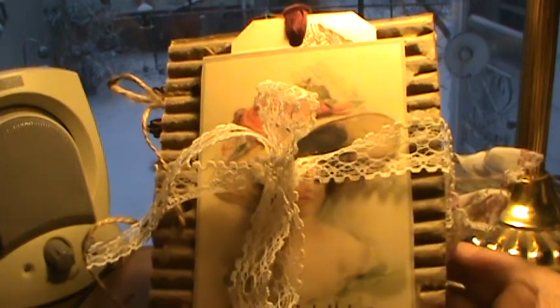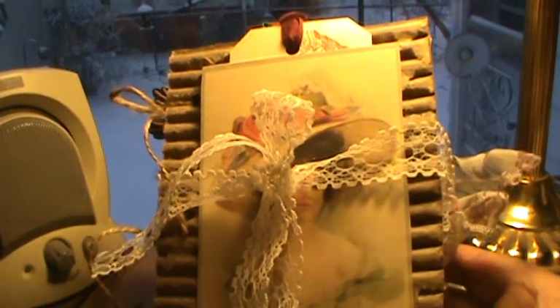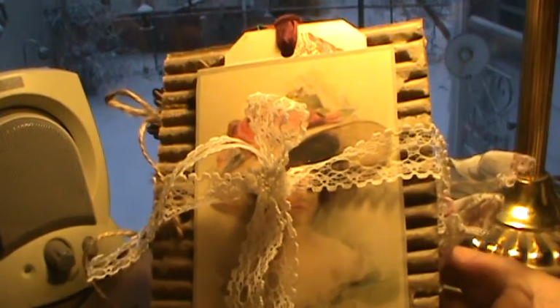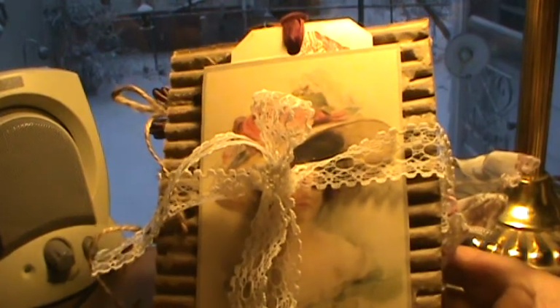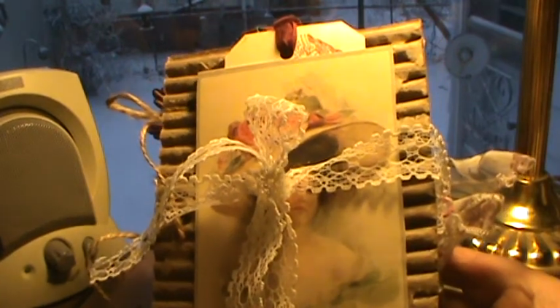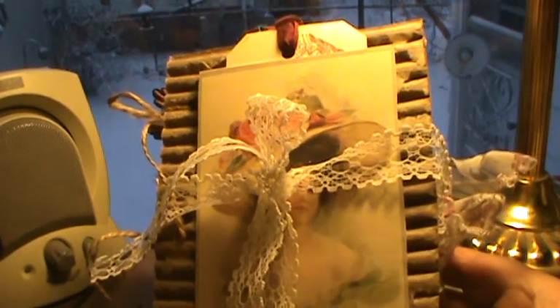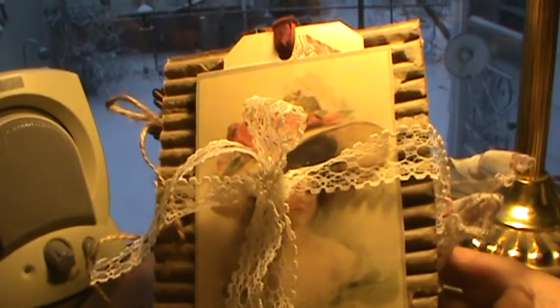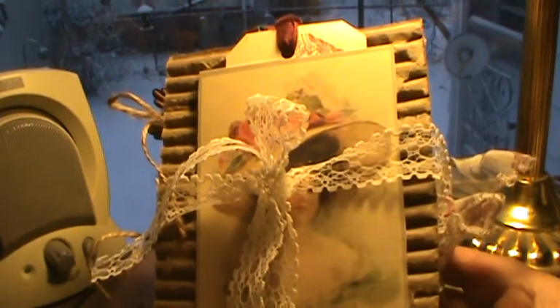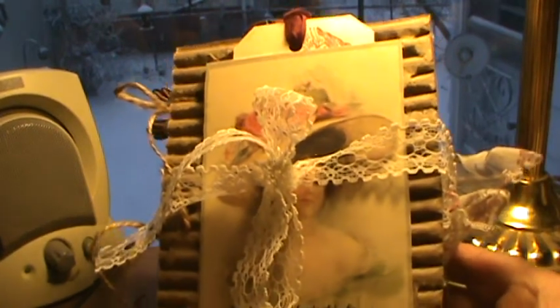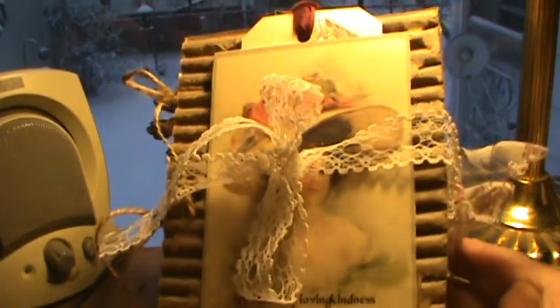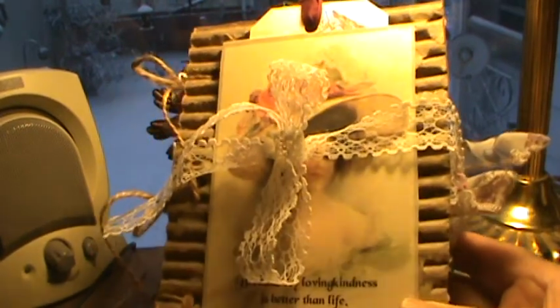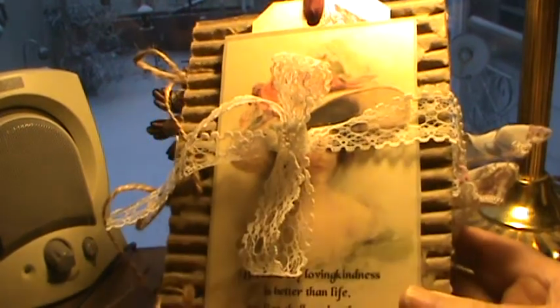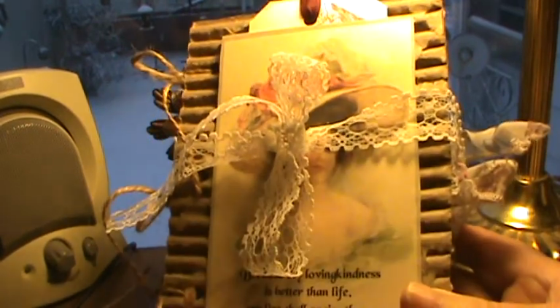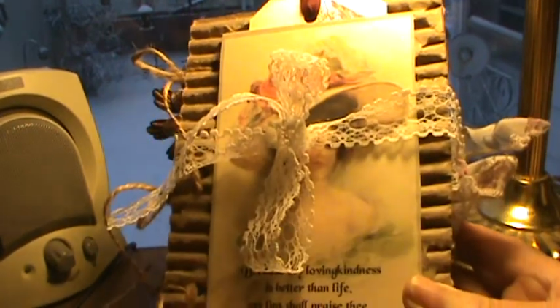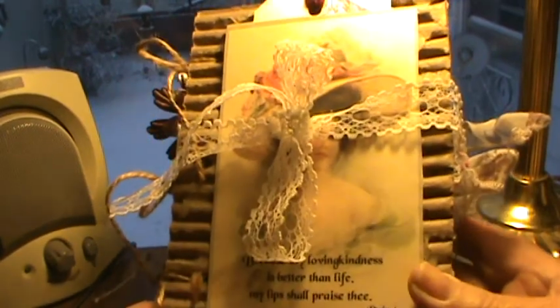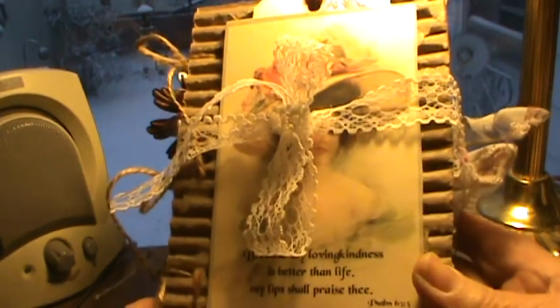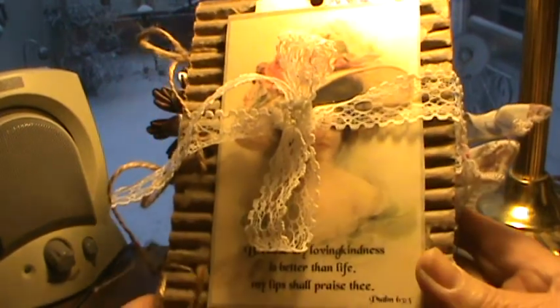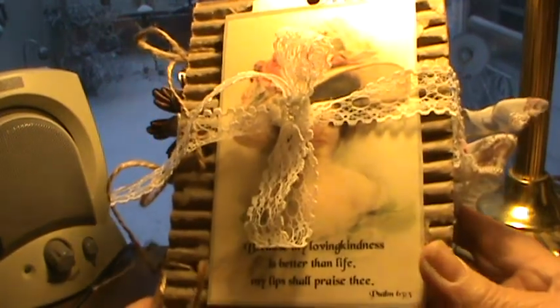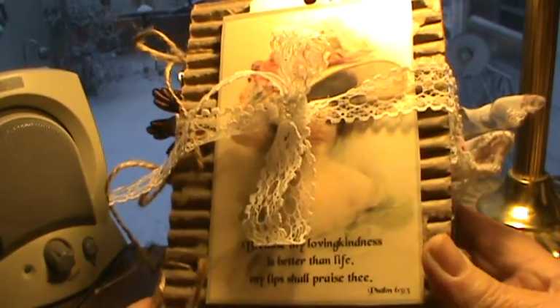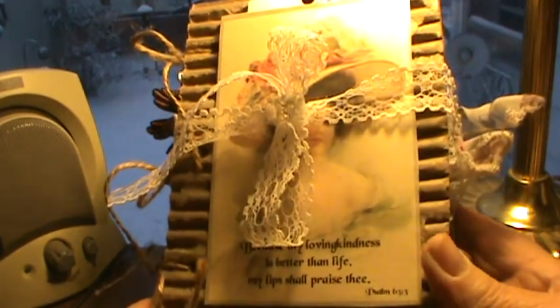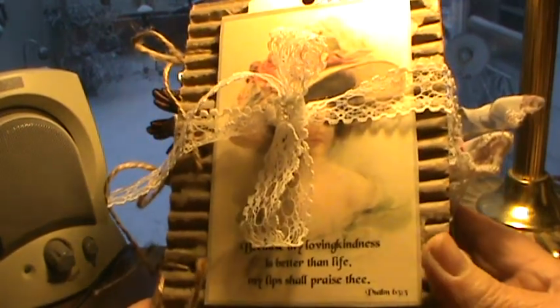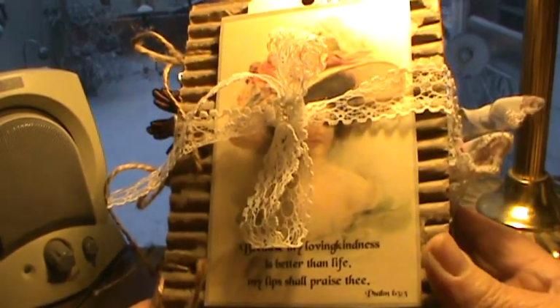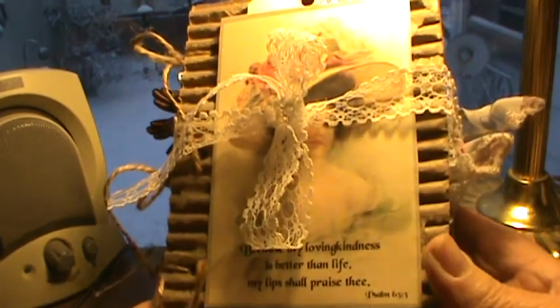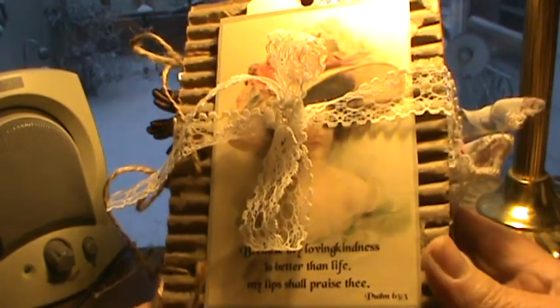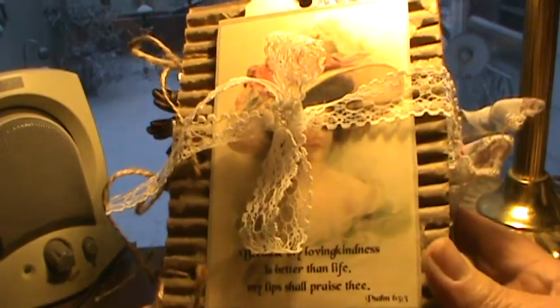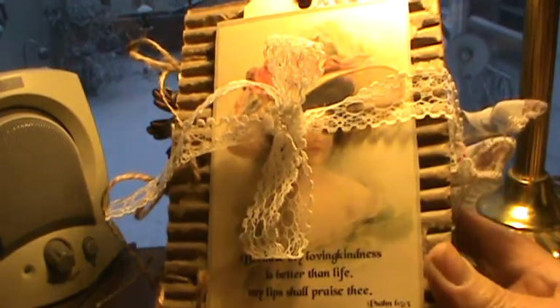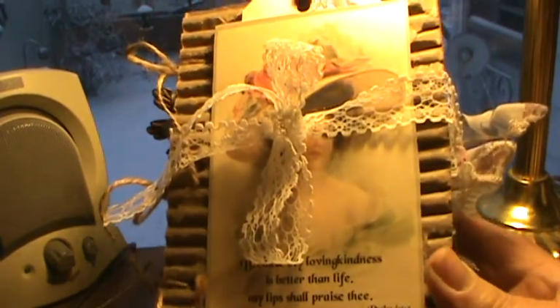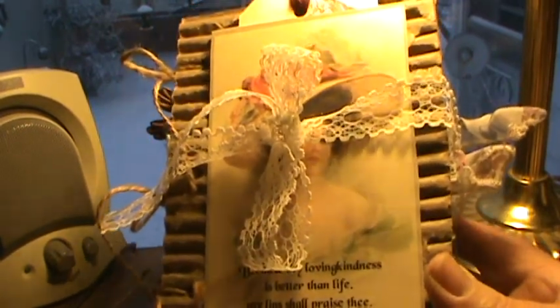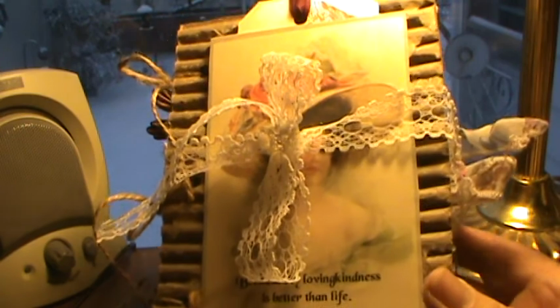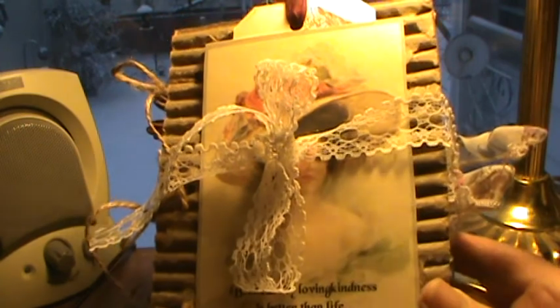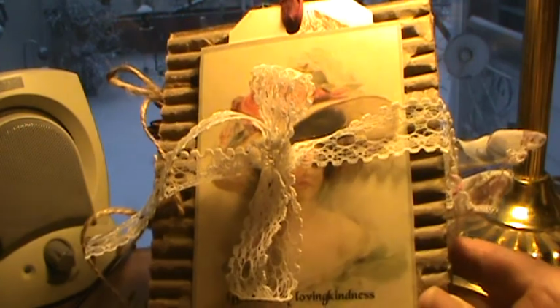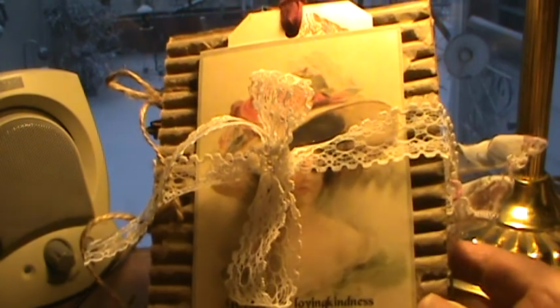Hello, Cindy from Albany, New York, and I just want to share a prayer journal that I just finished.